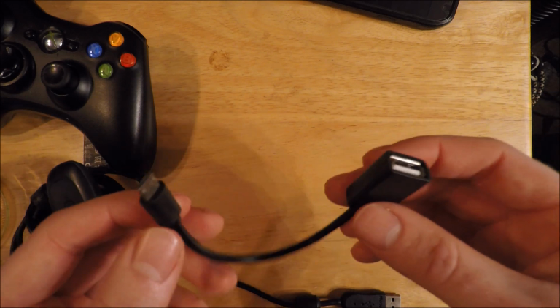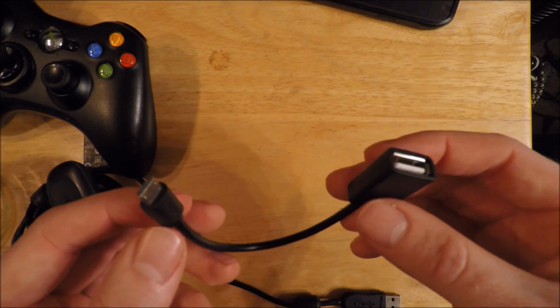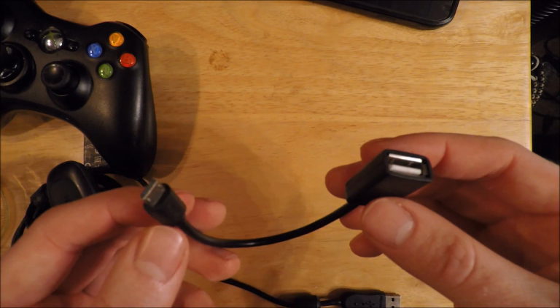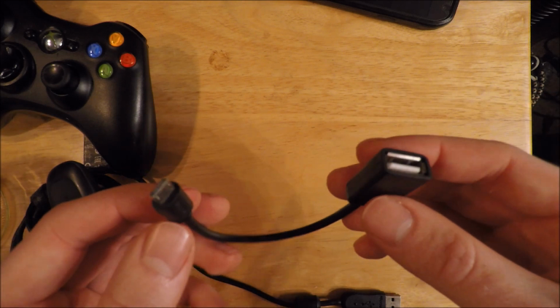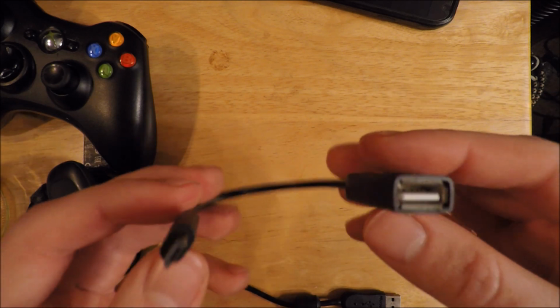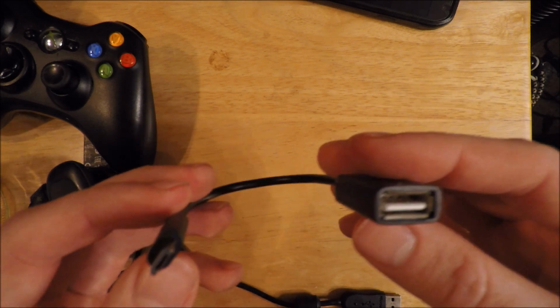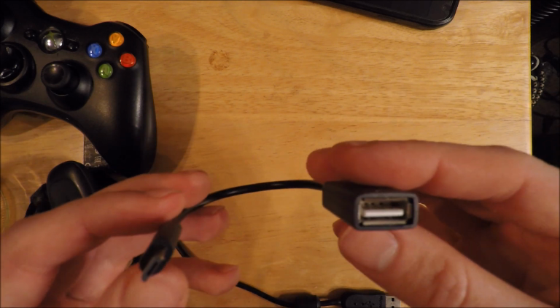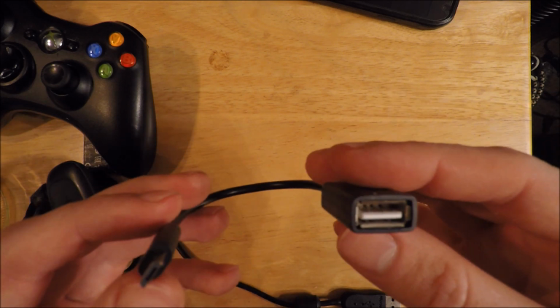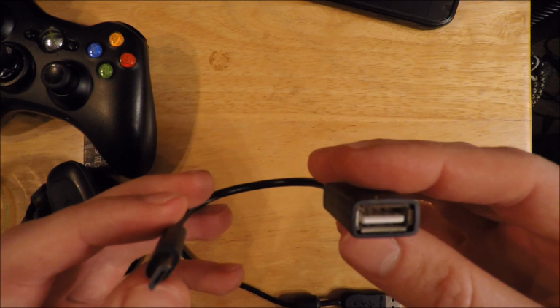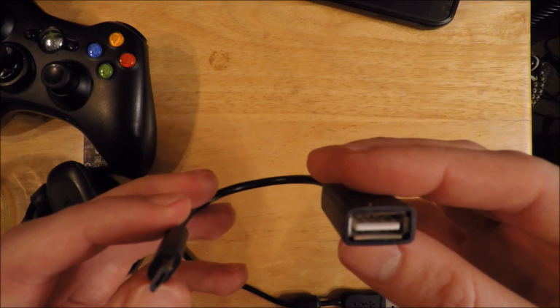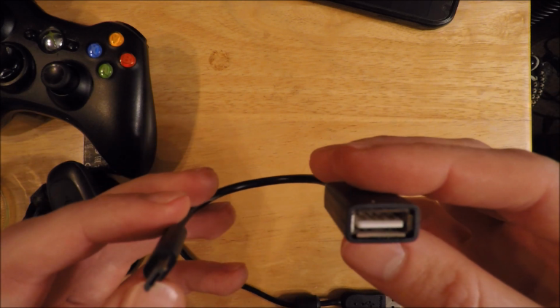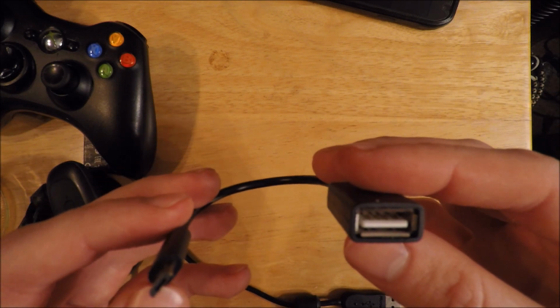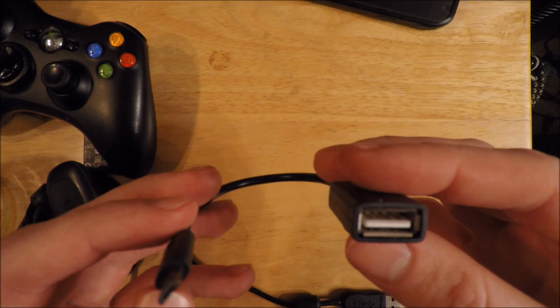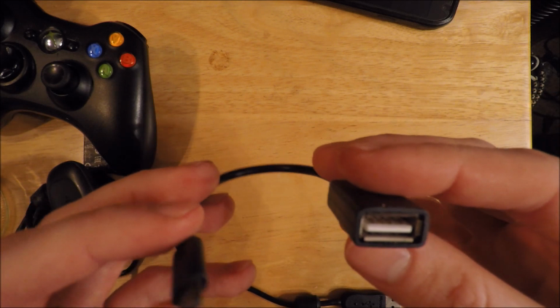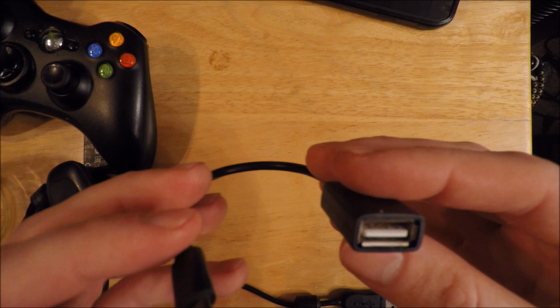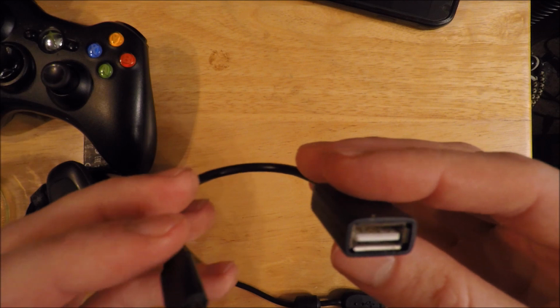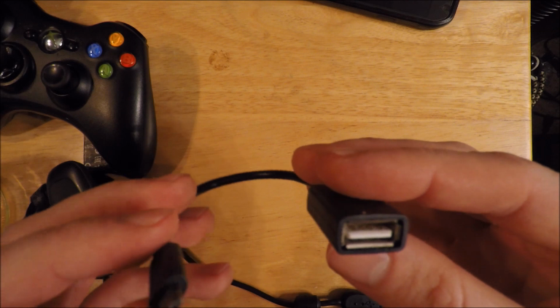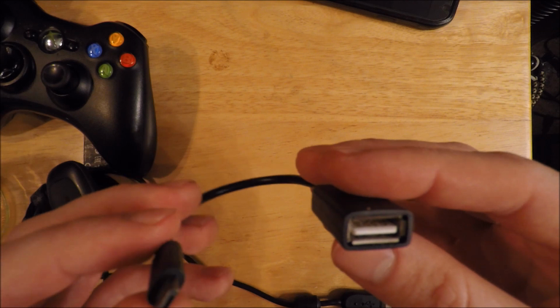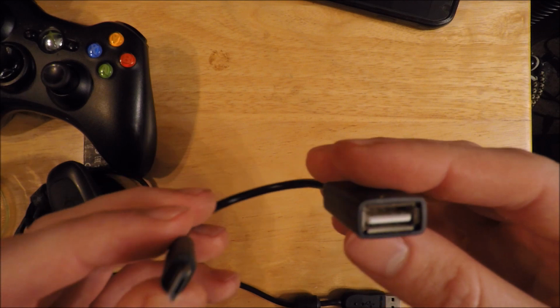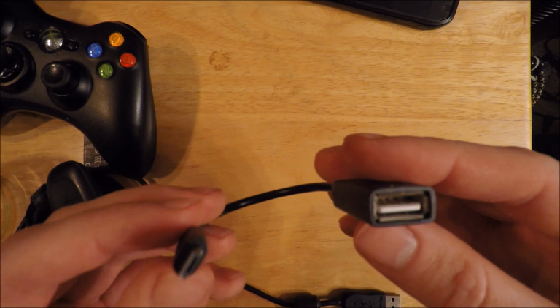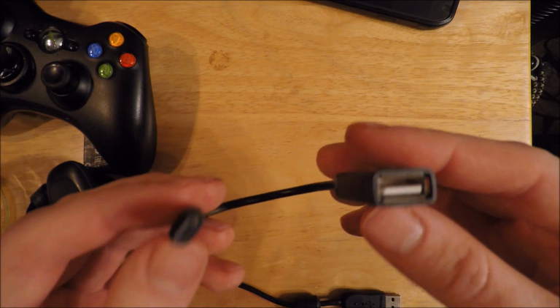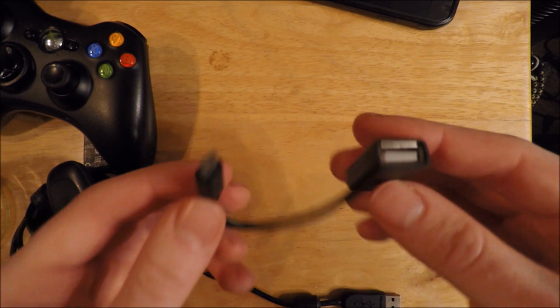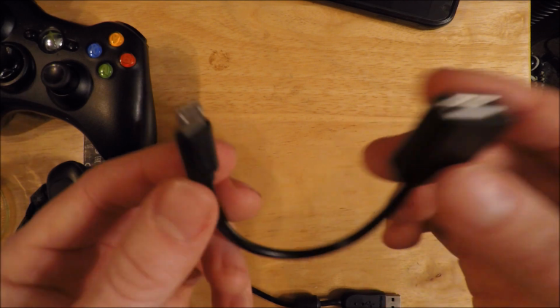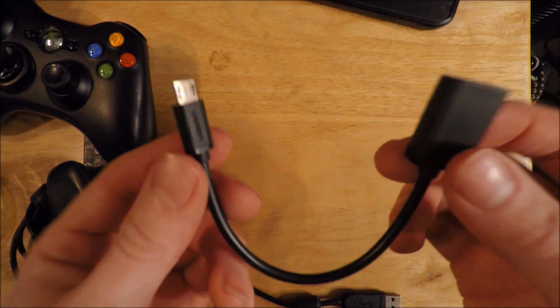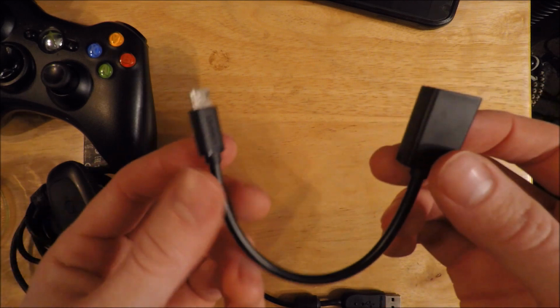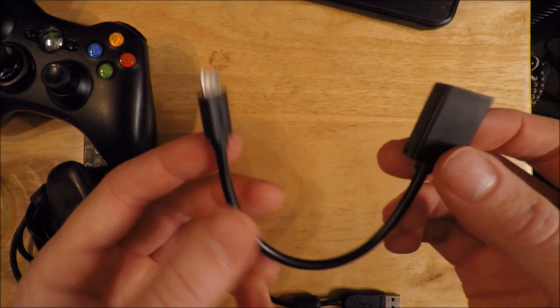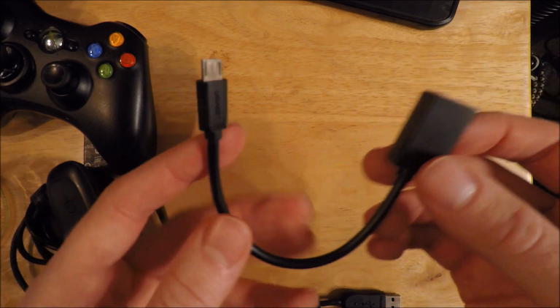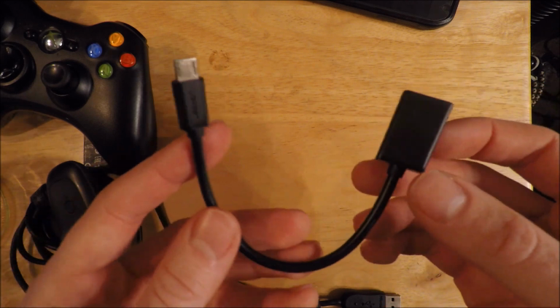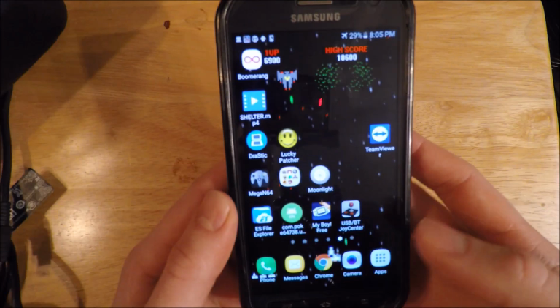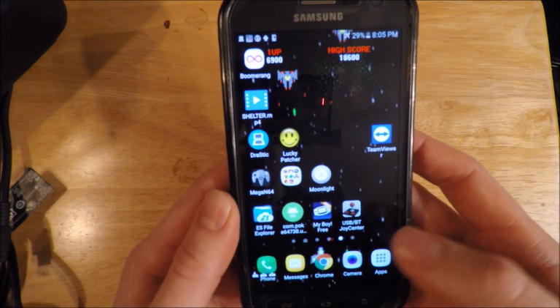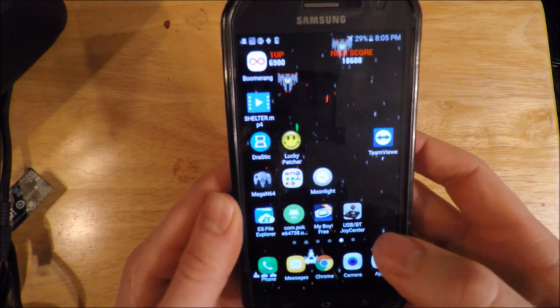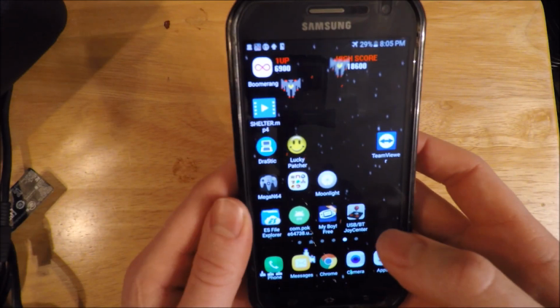The other thing you'll need is a USB OTG cable — this is a USB to micro USB cable. They're super cheap. I'll leave a link on it for Amazon. It's like two for five bucks.